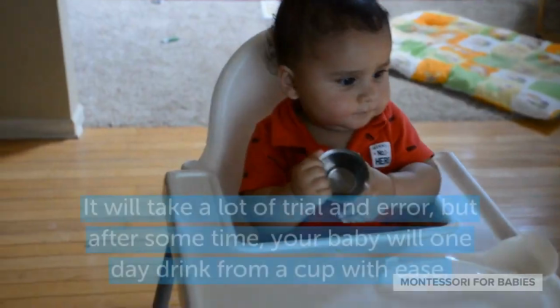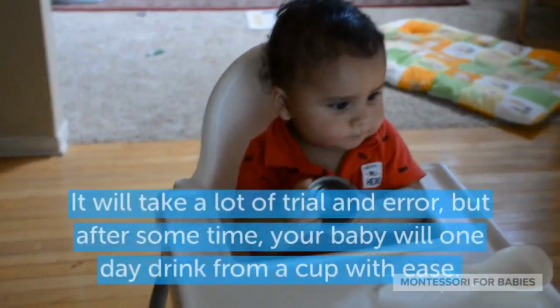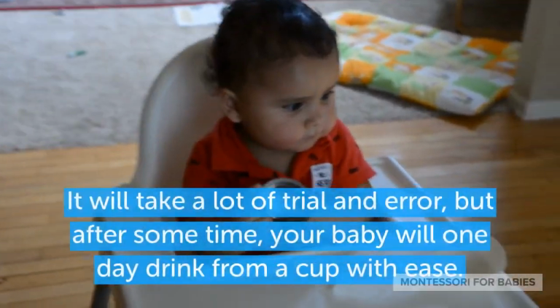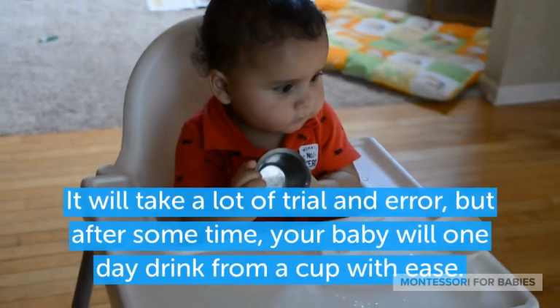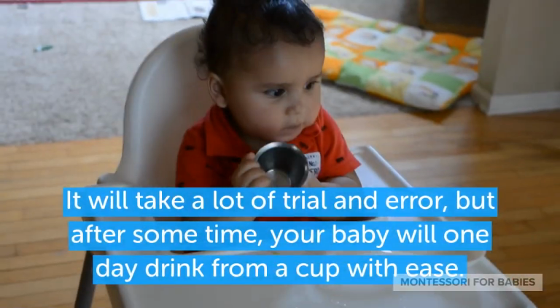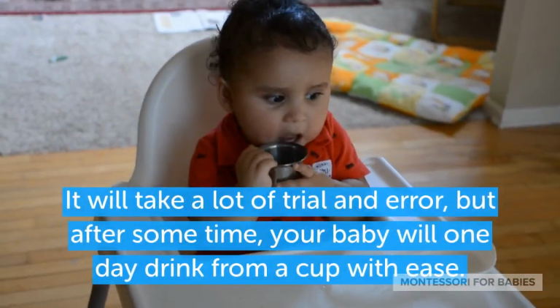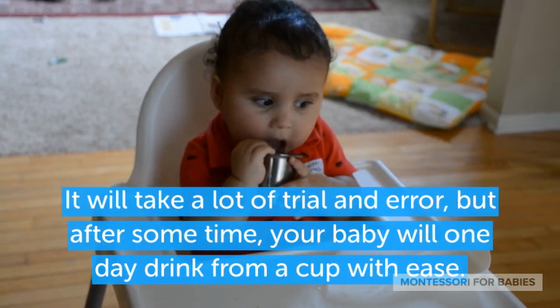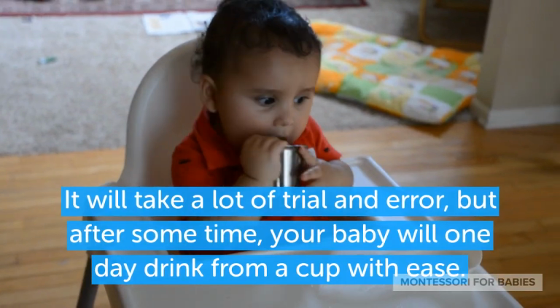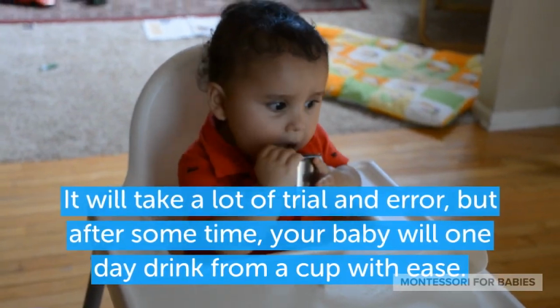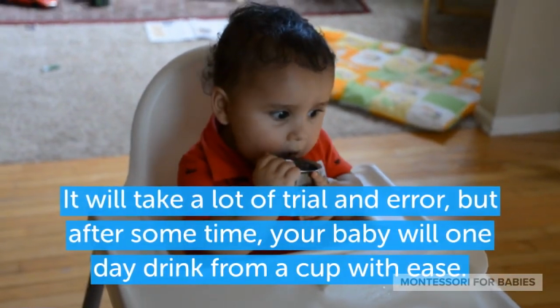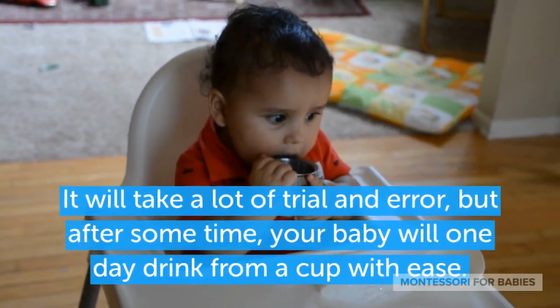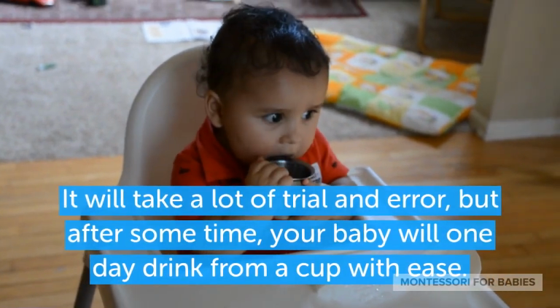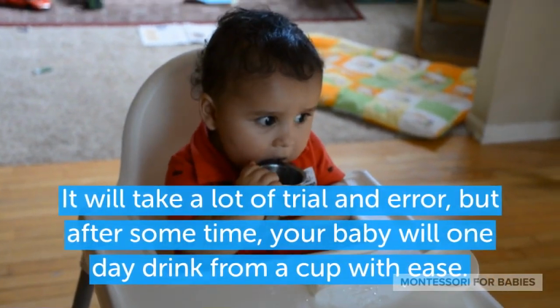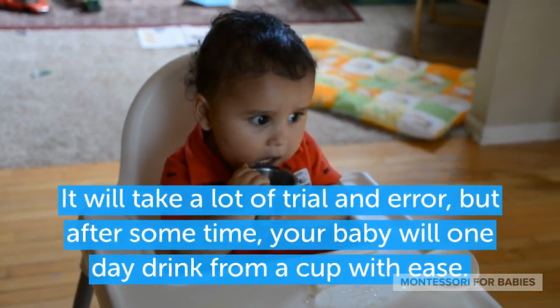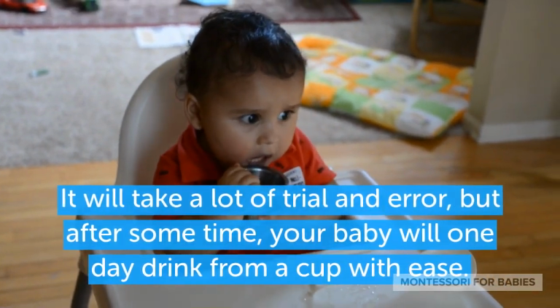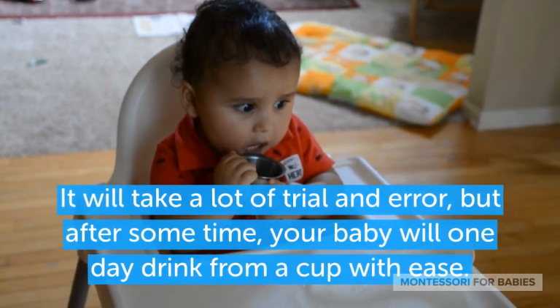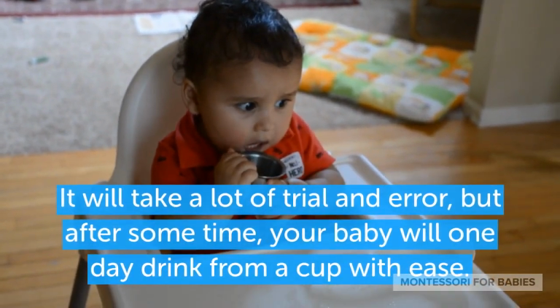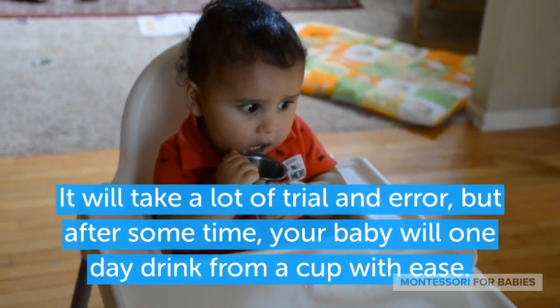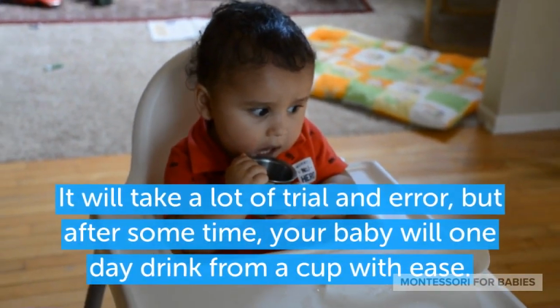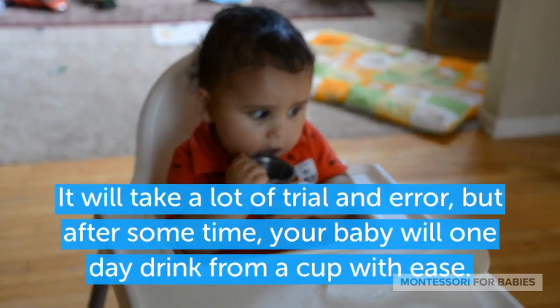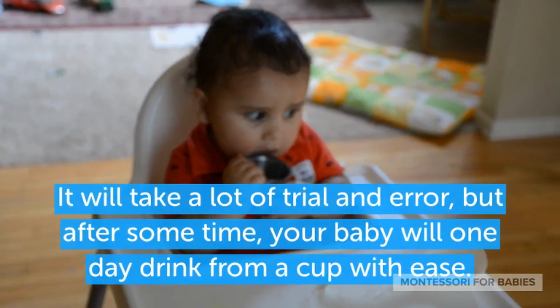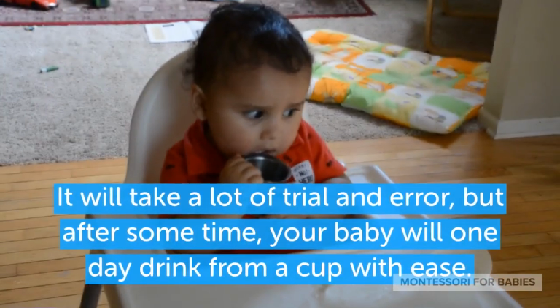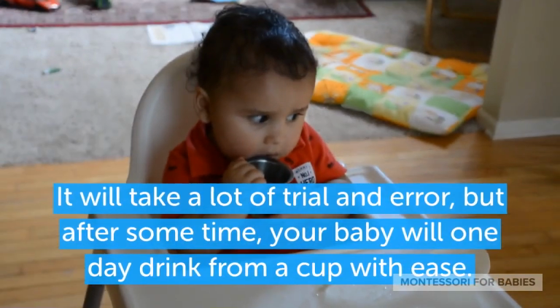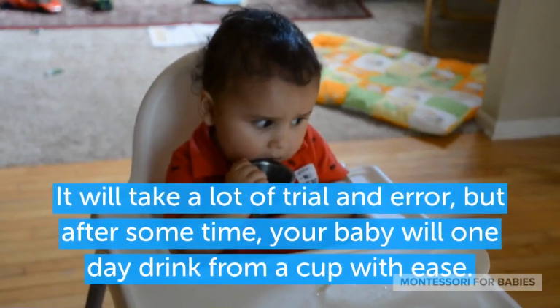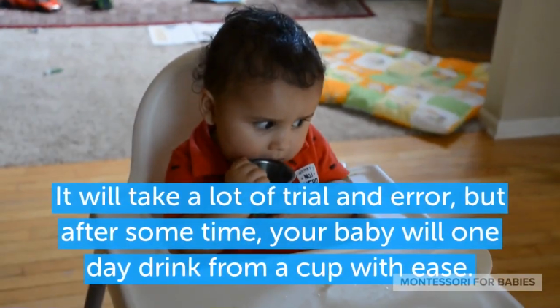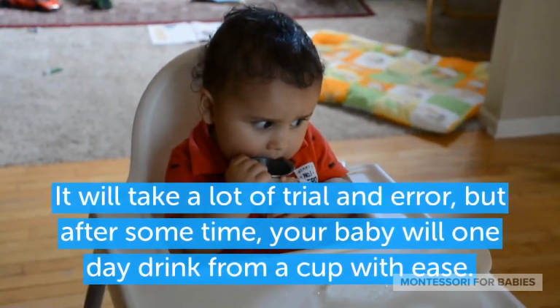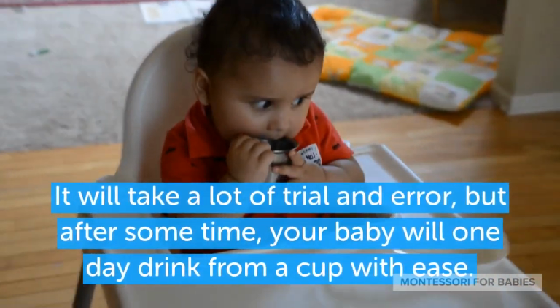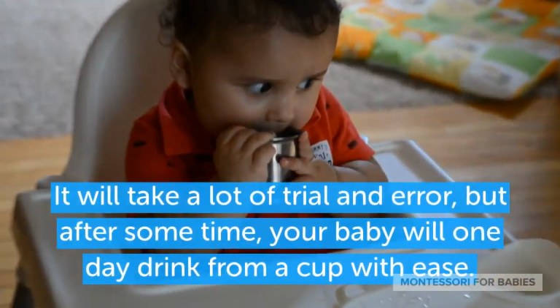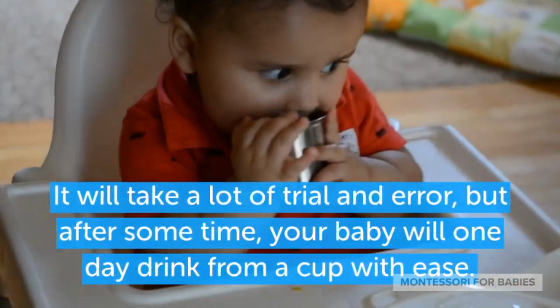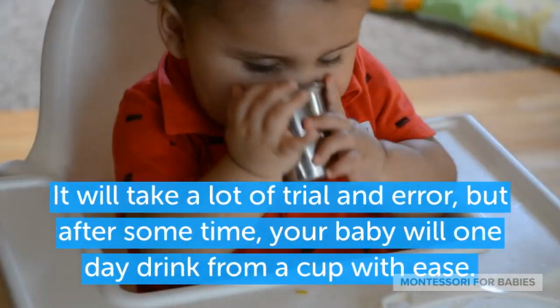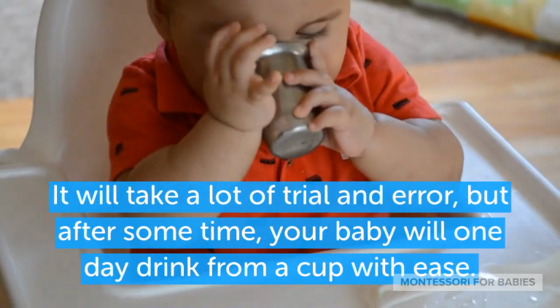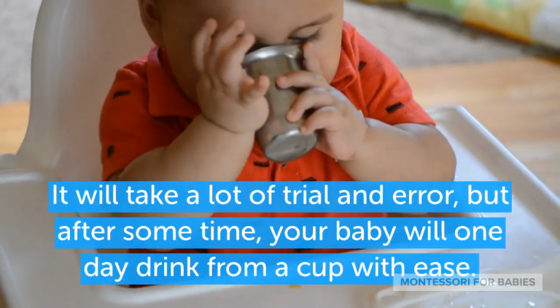It will take a lot of trial and error, but after some time, your baby will one day drink from a cup with ease.